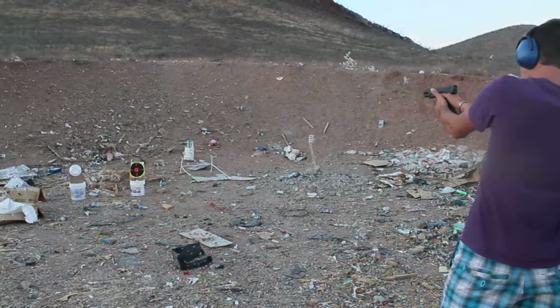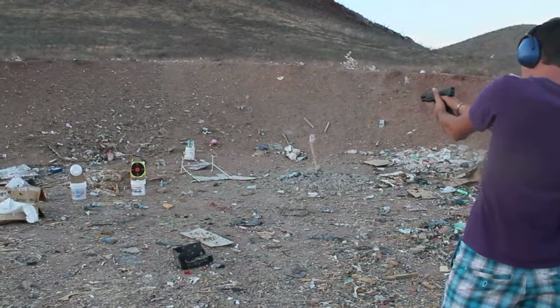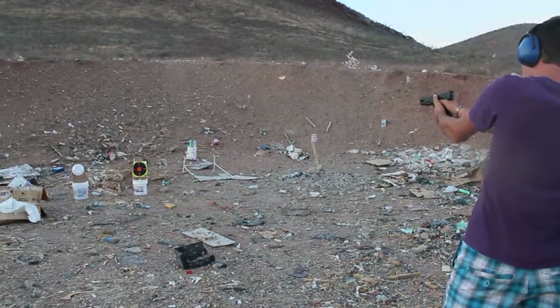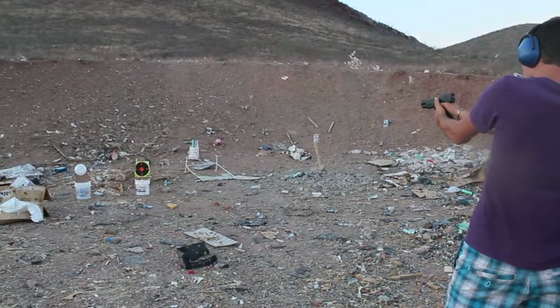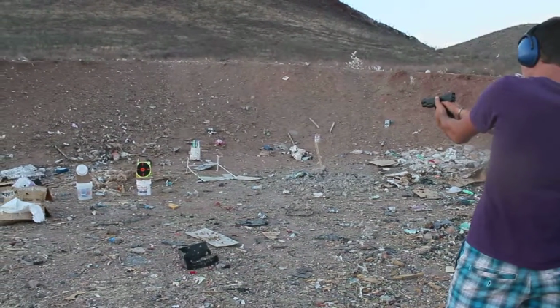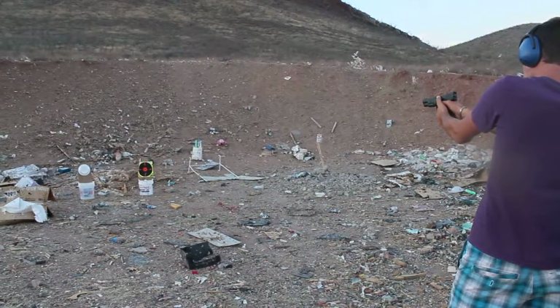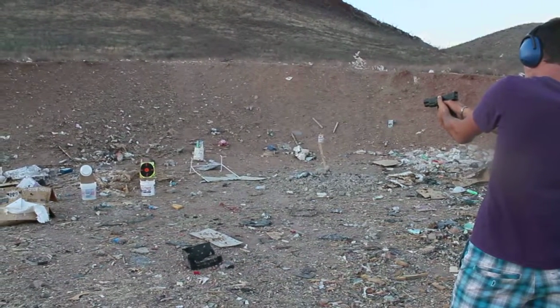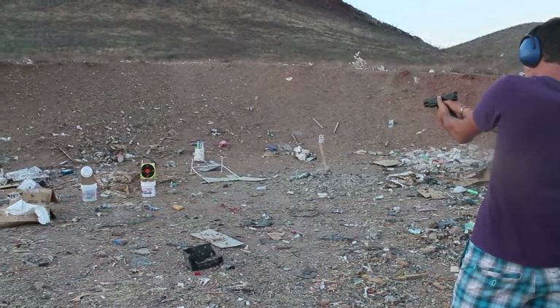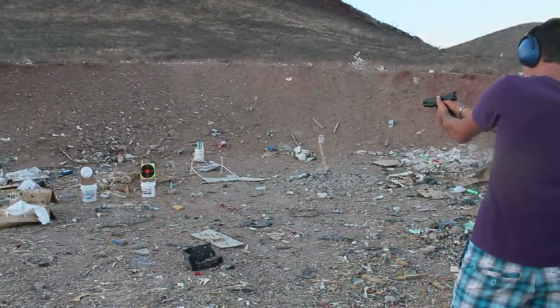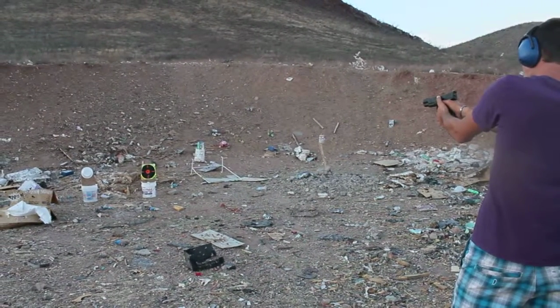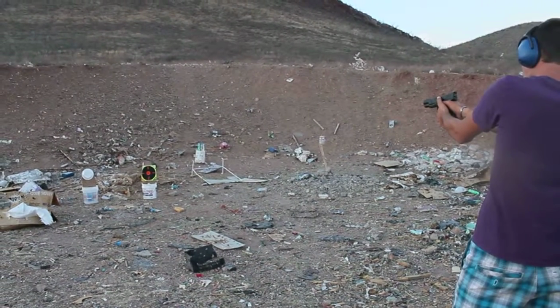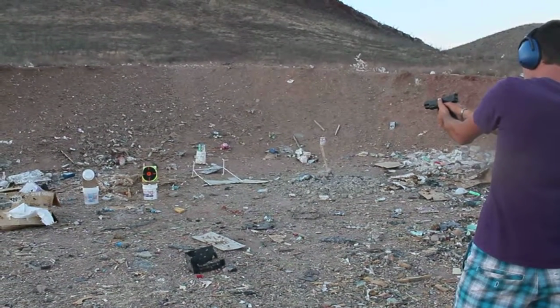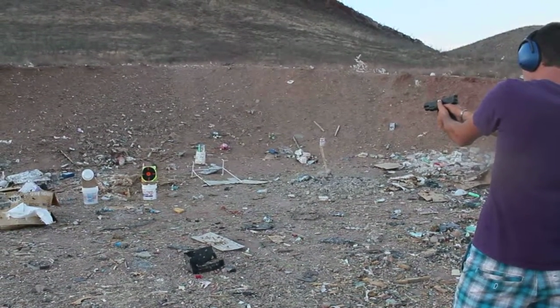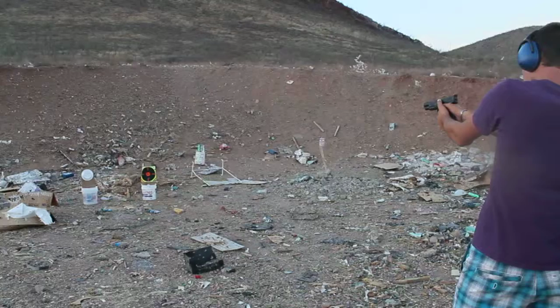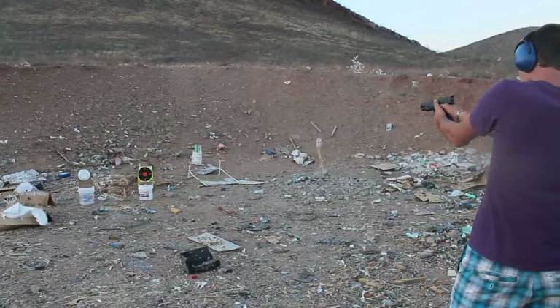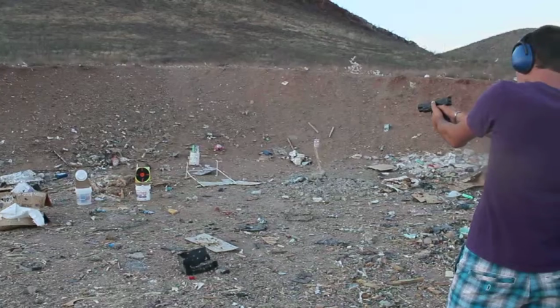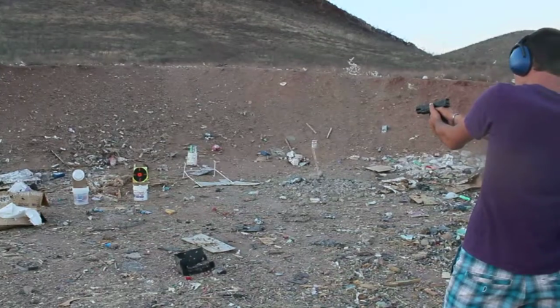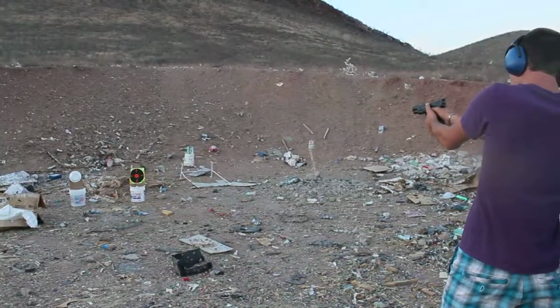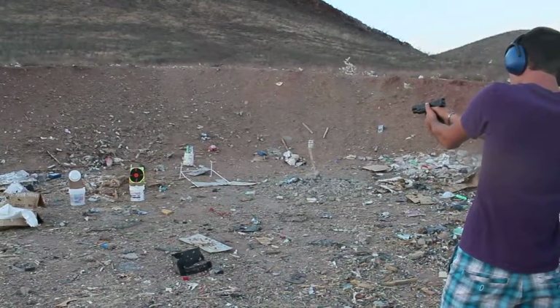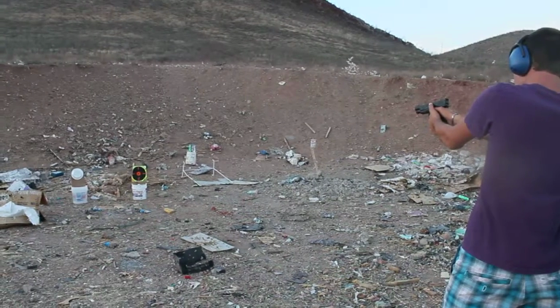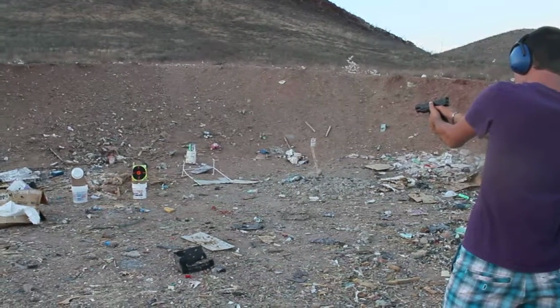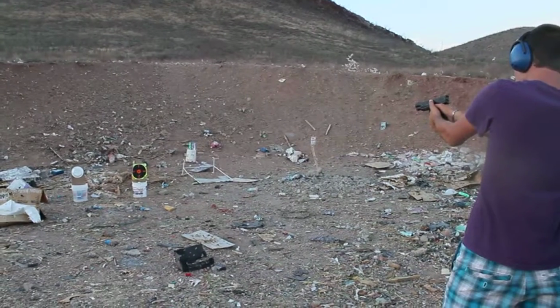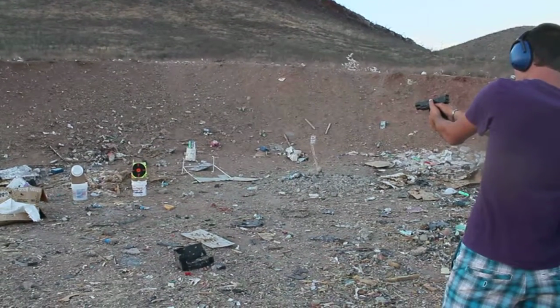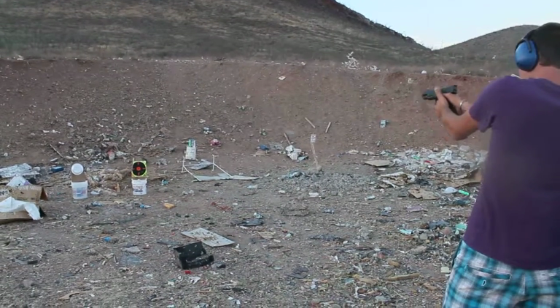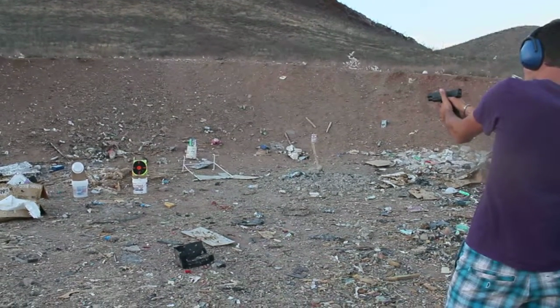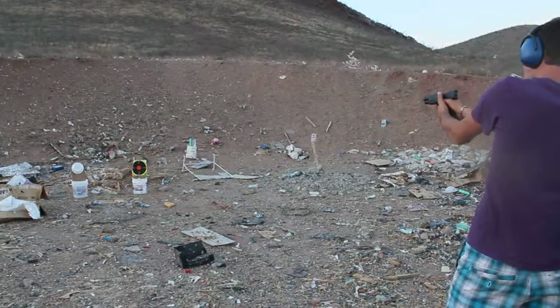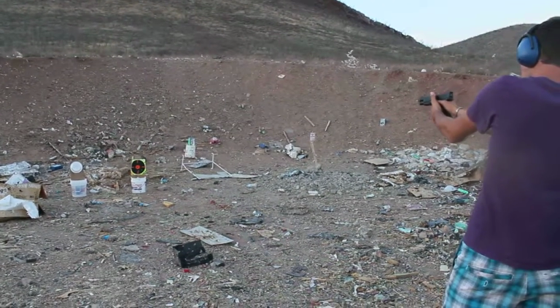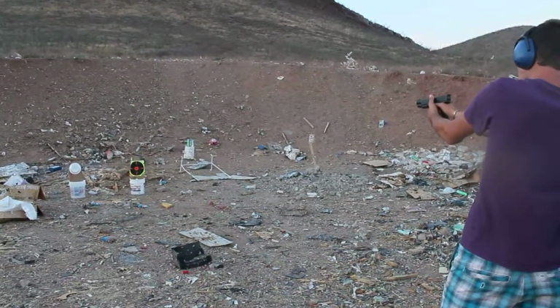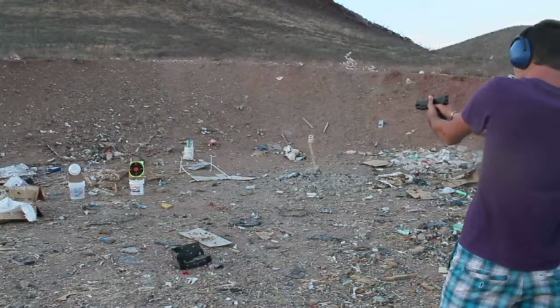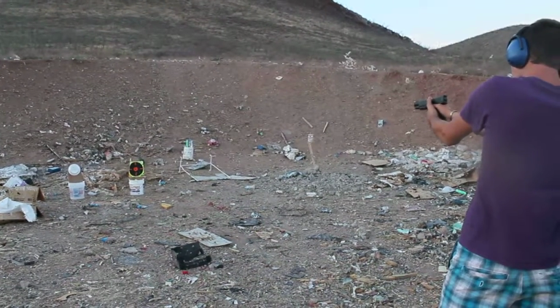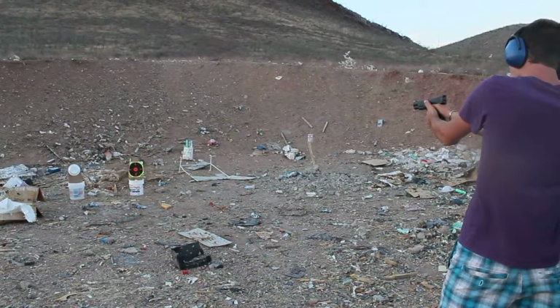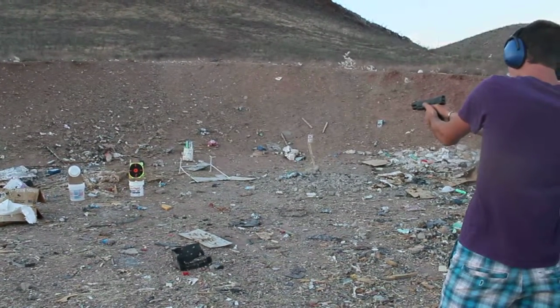There you go, see? It's a lot closer. Nice and easy. Yeah, there you go. Now you're on the black.